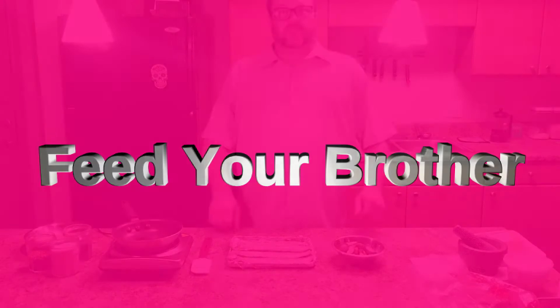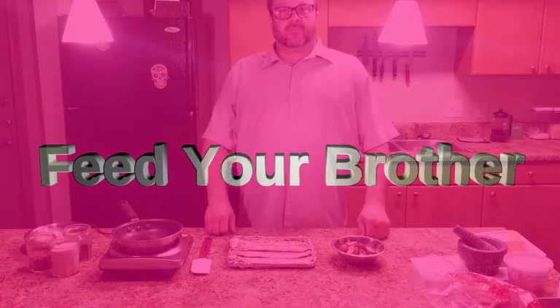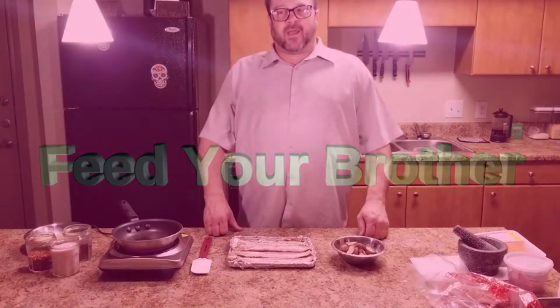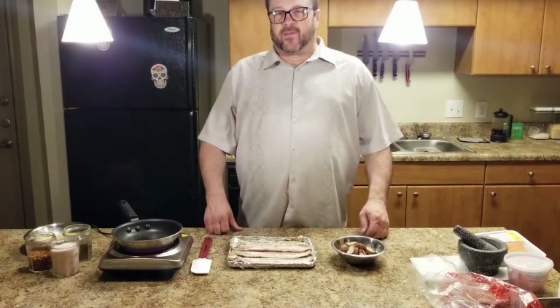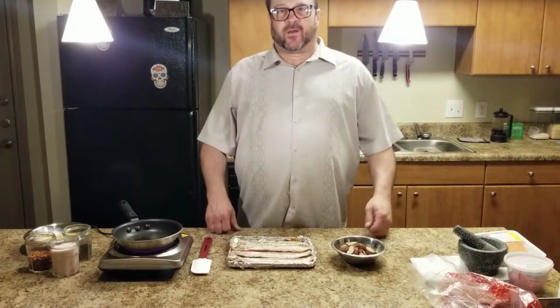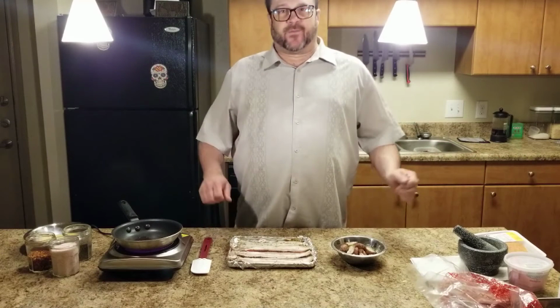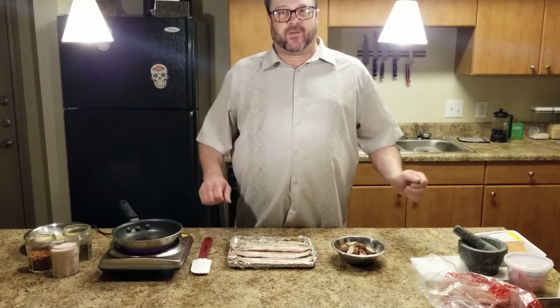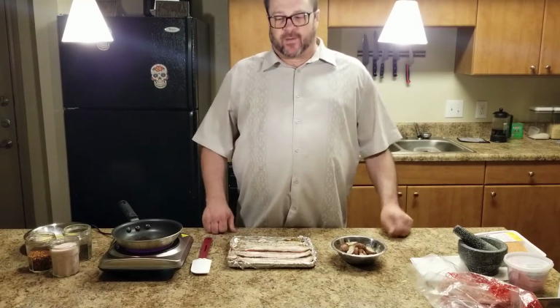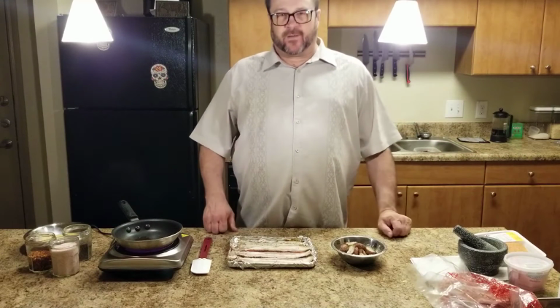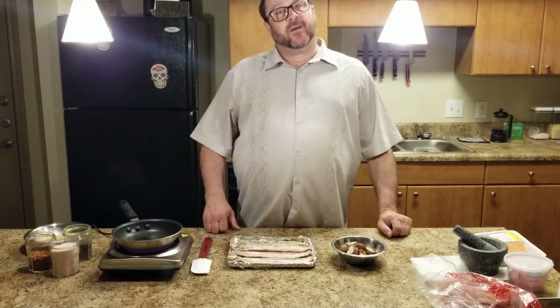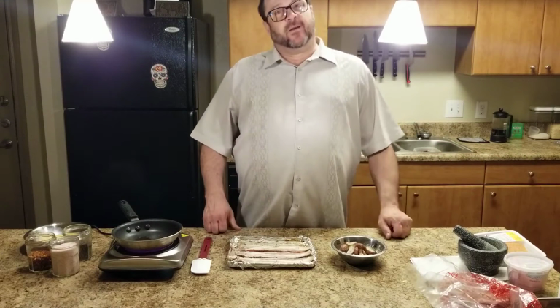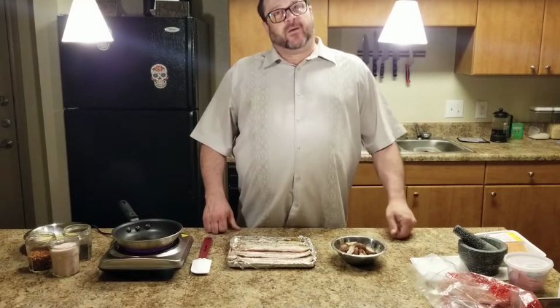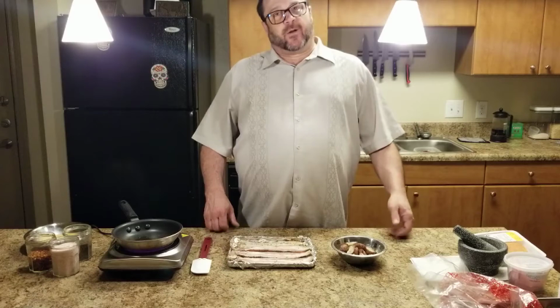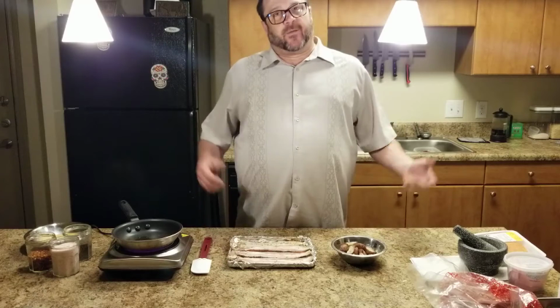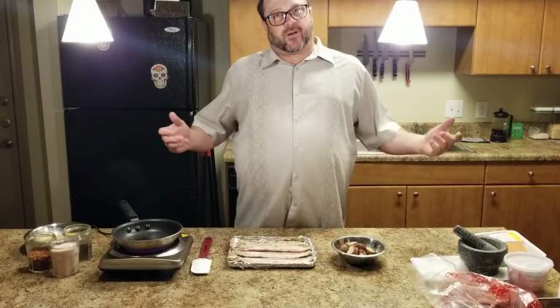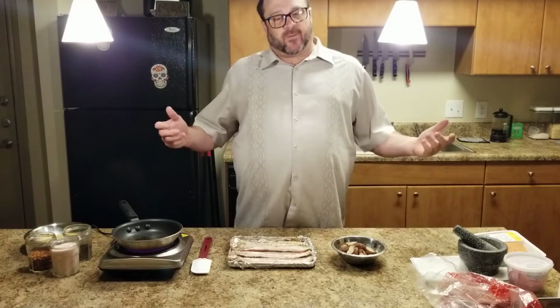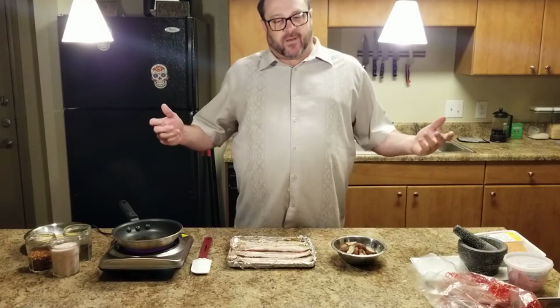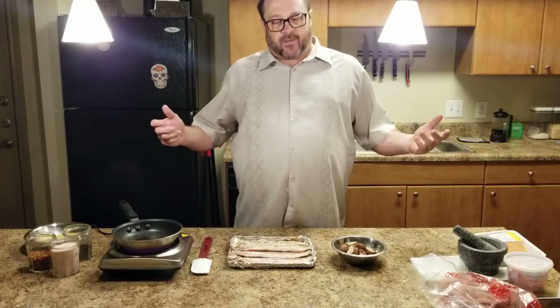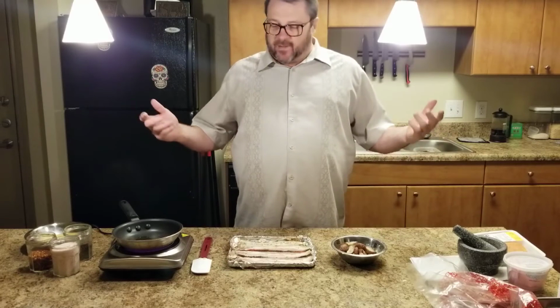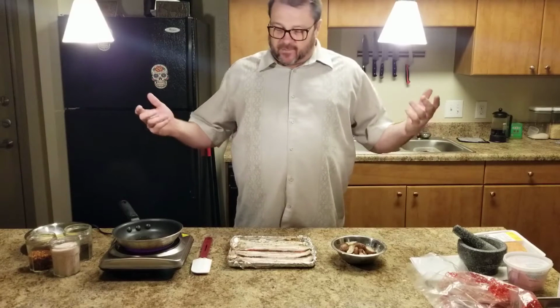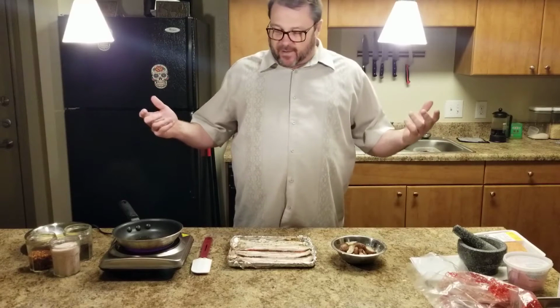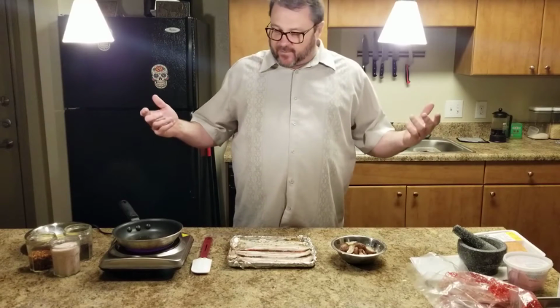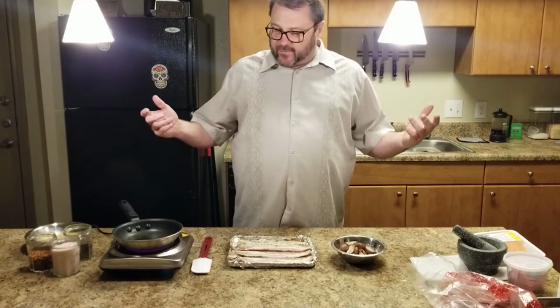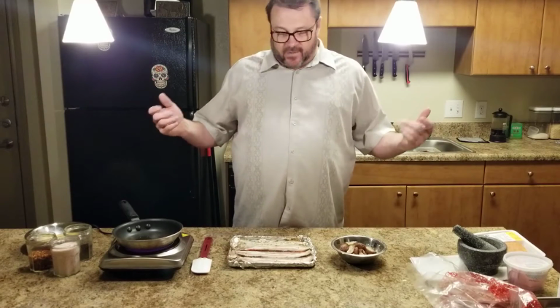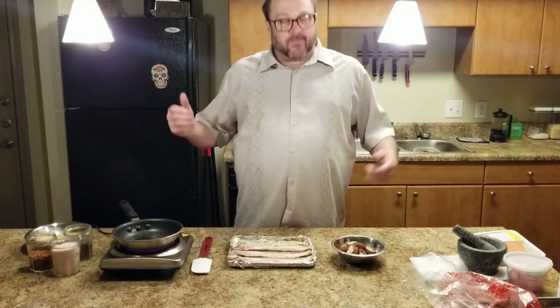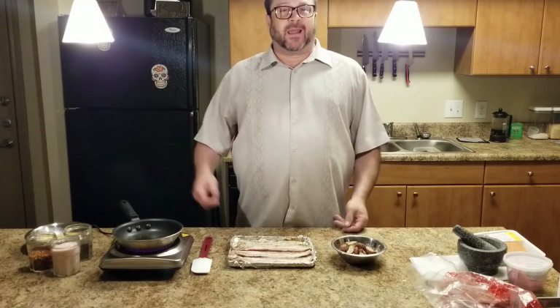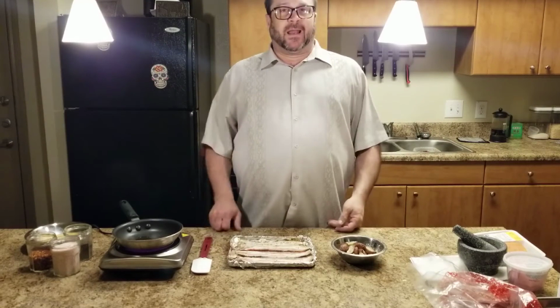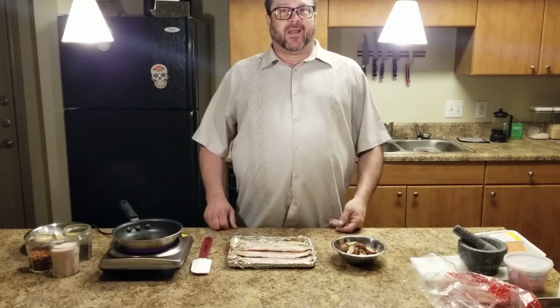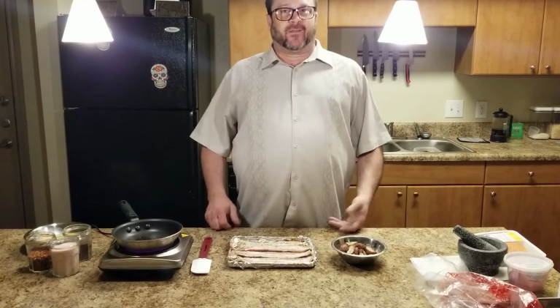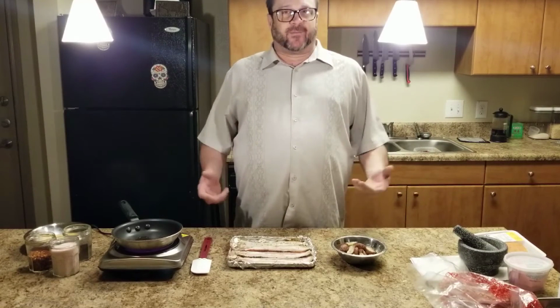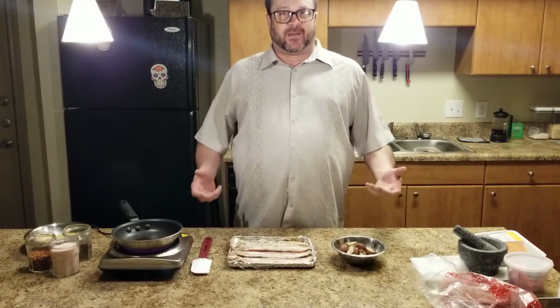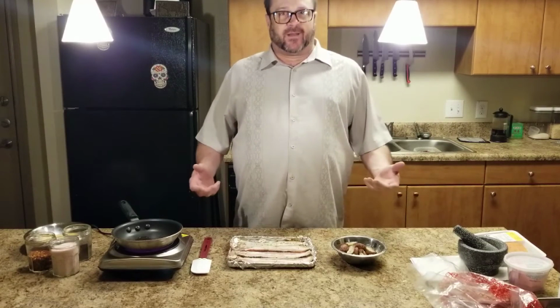Hey guys, welcome to Feed Your Brother. We're gonna be starting with a basic breakfast: bacon, eggs, and some potatoes.